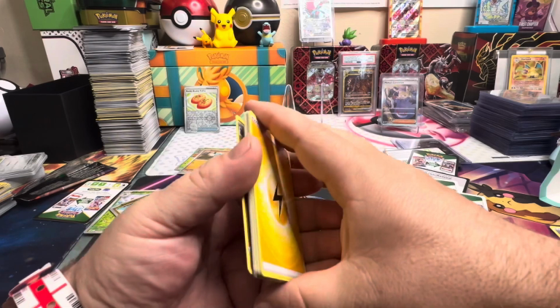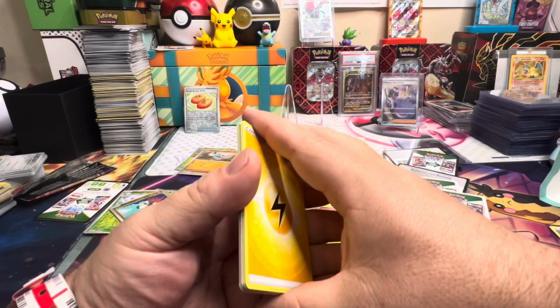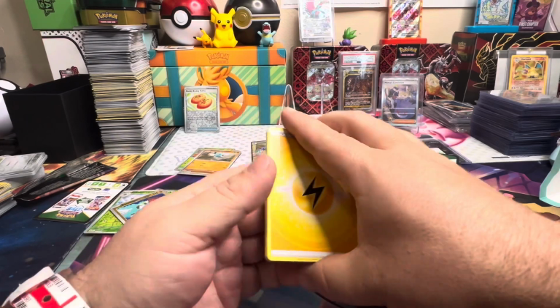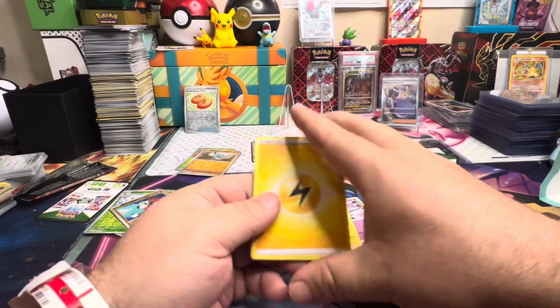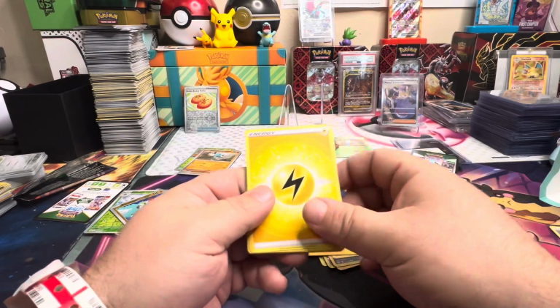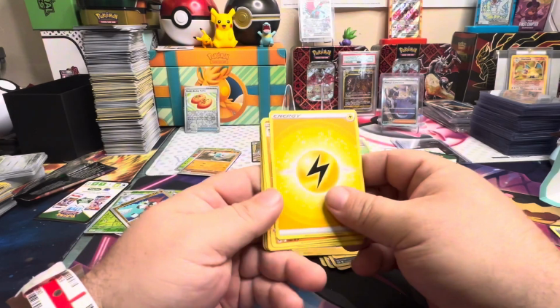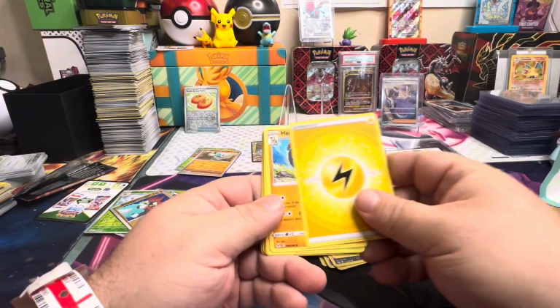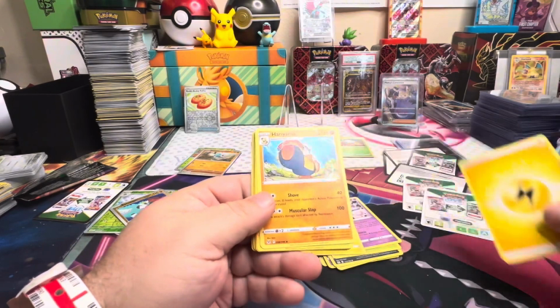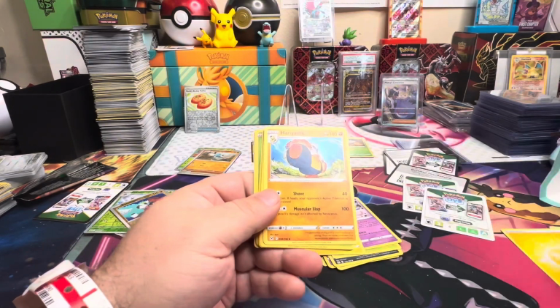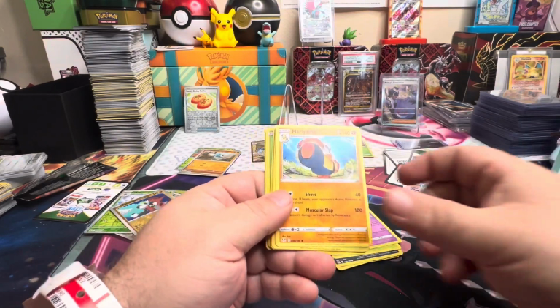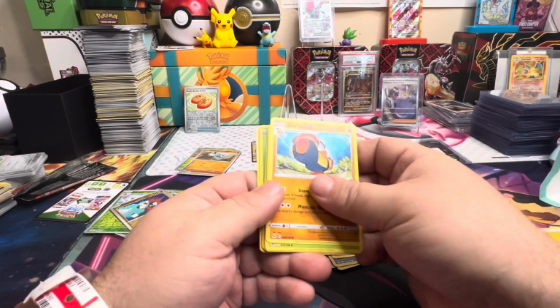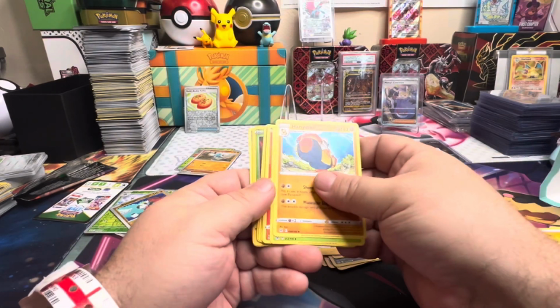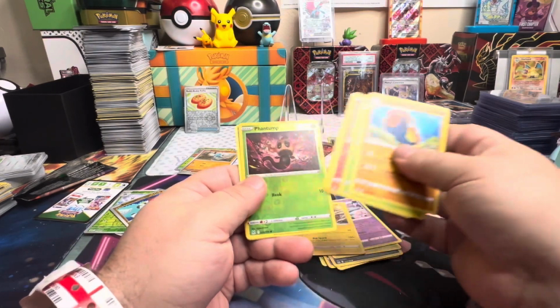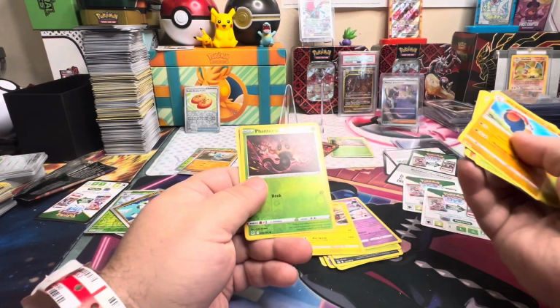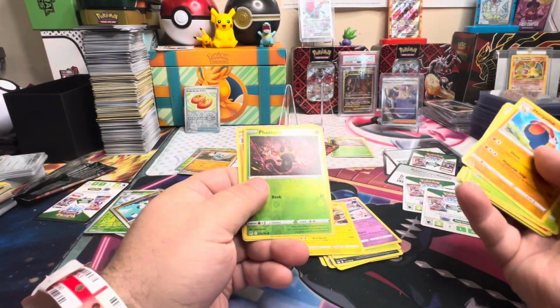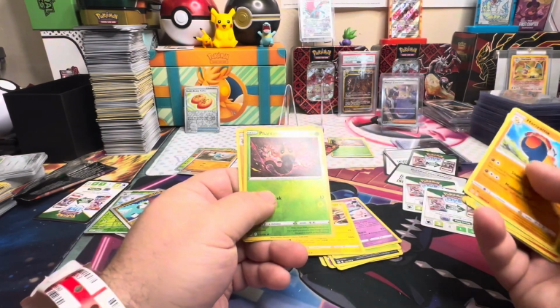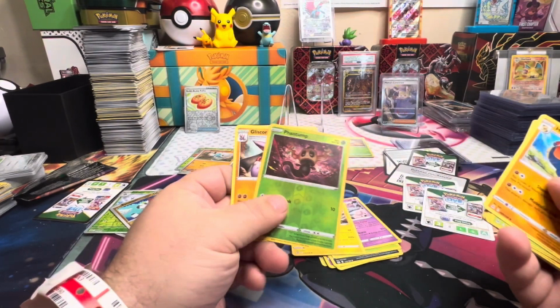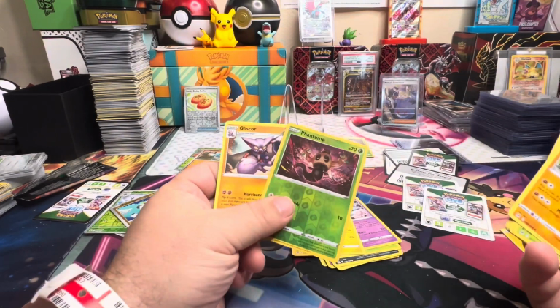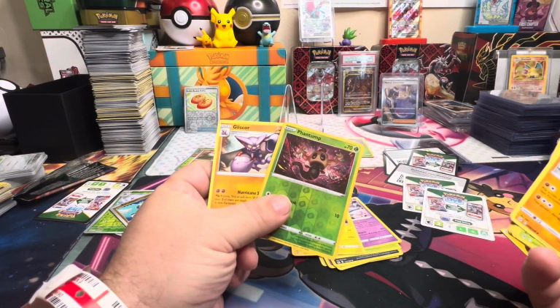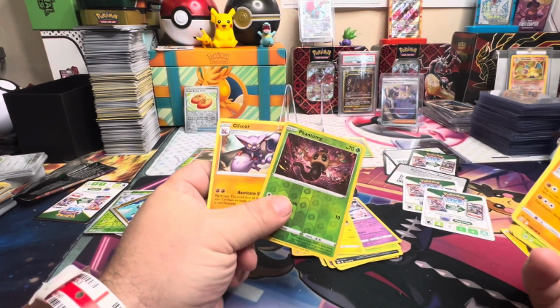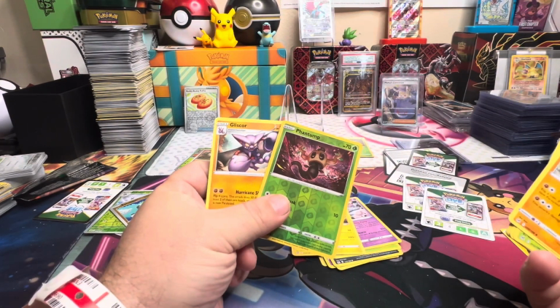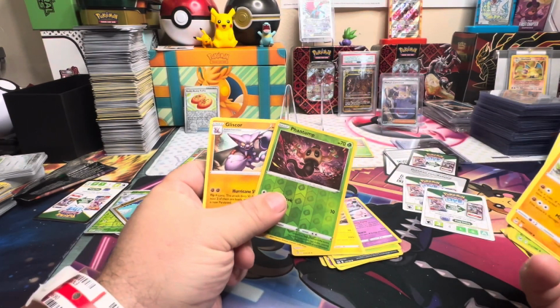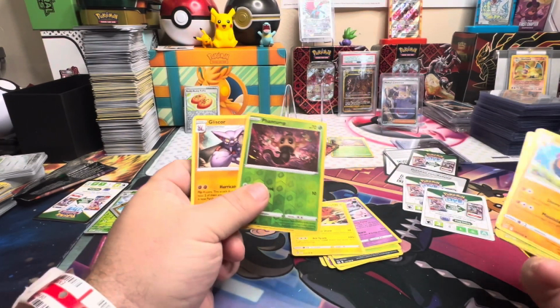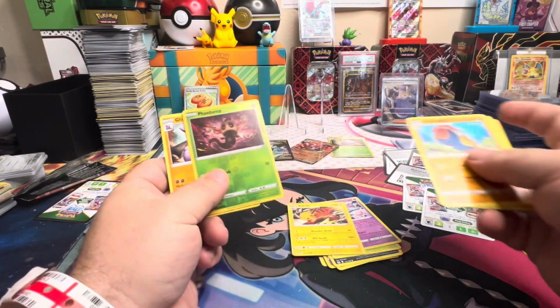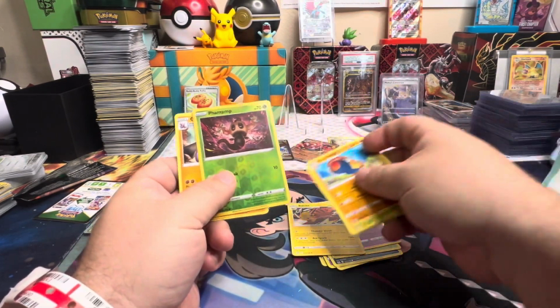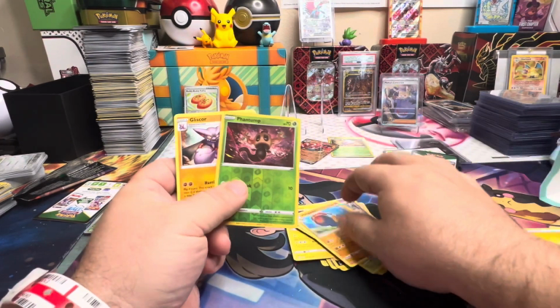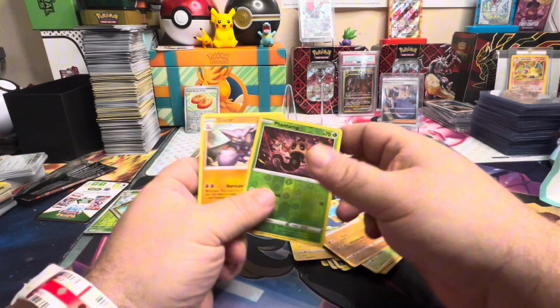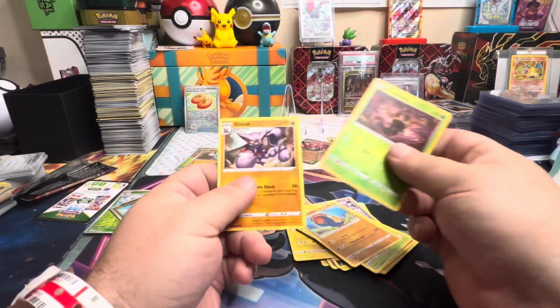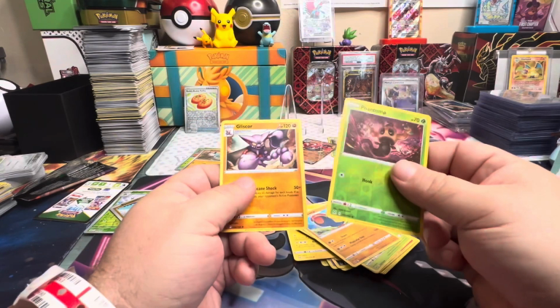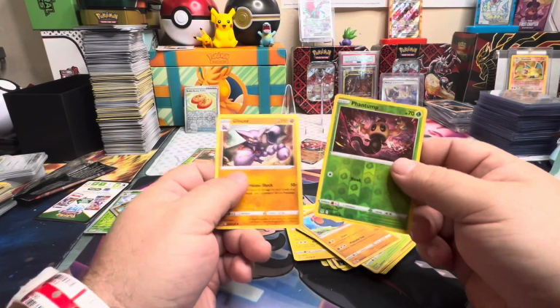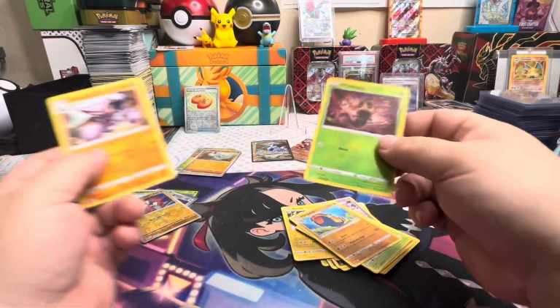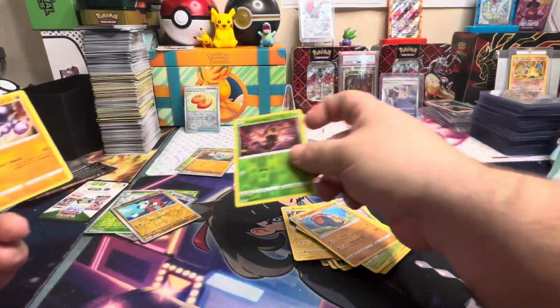We'll go through our first pack and nothing — we got a Sylveon and a hollow. My last pack before Spencer opens up his — oh, I pulled a special illustration rare! We'll skip to the end: we got a Farigiraf and a Gliscor.